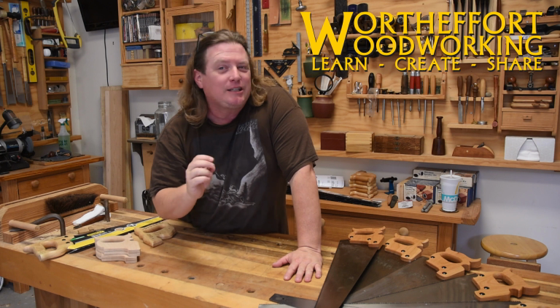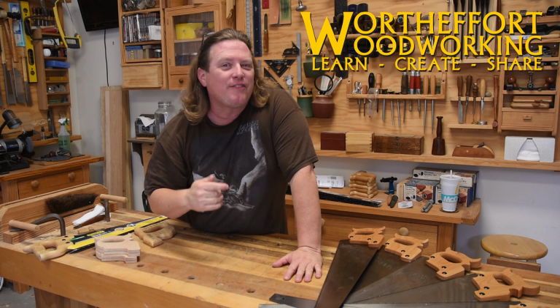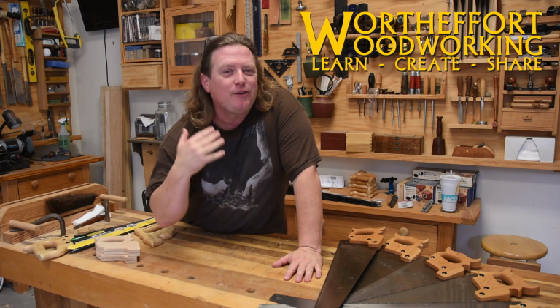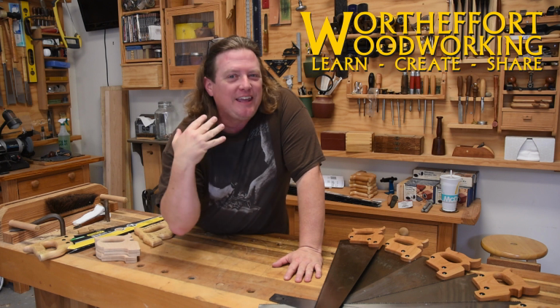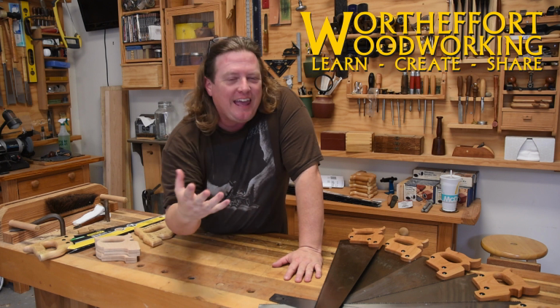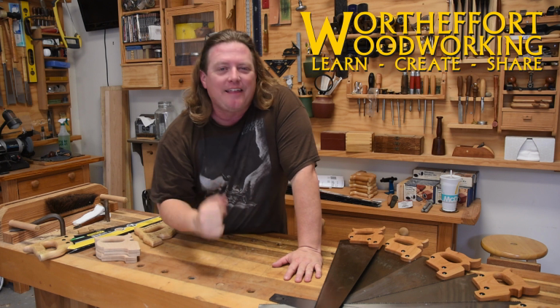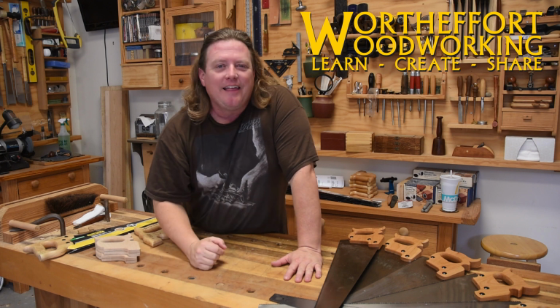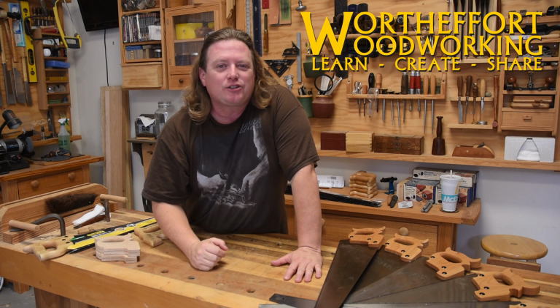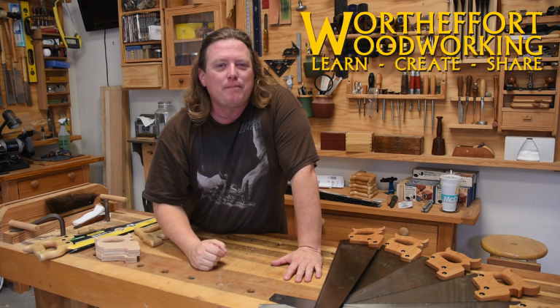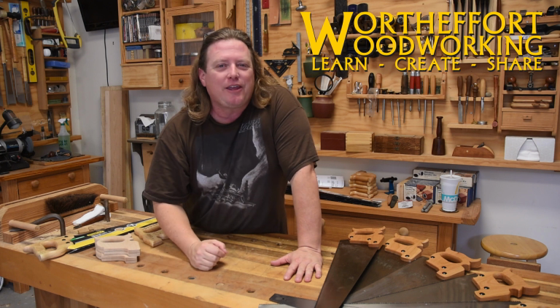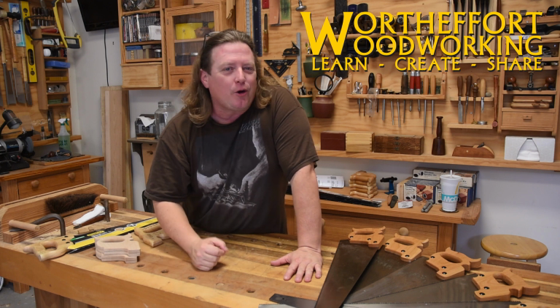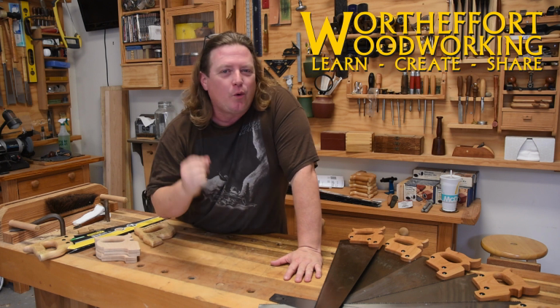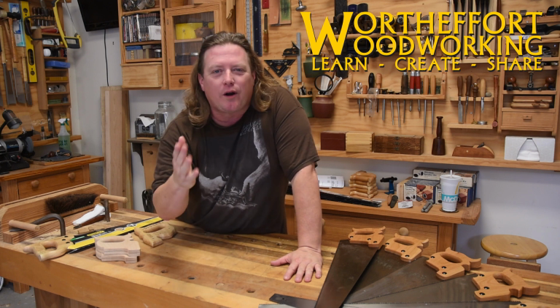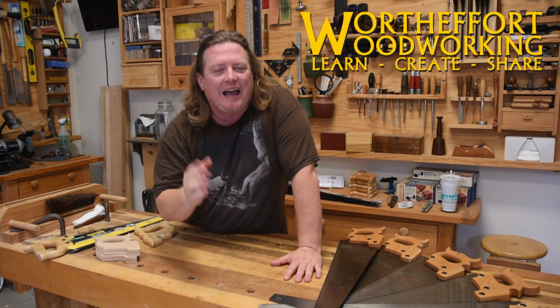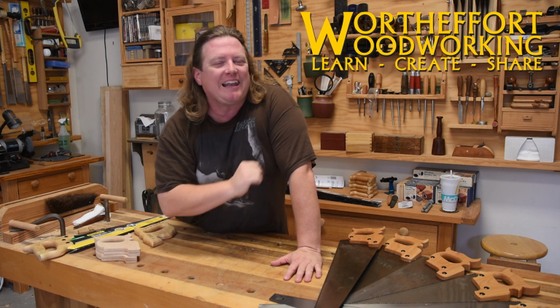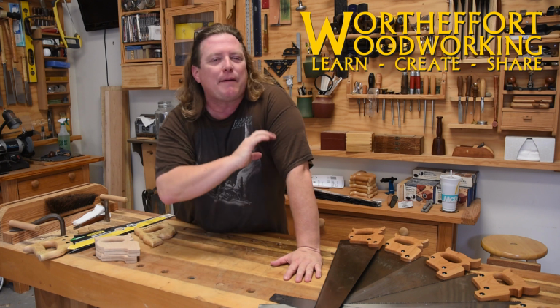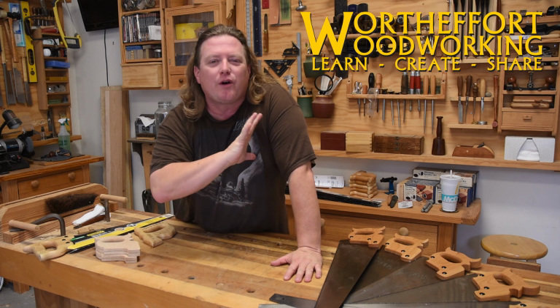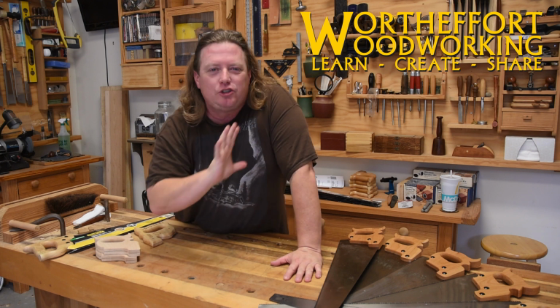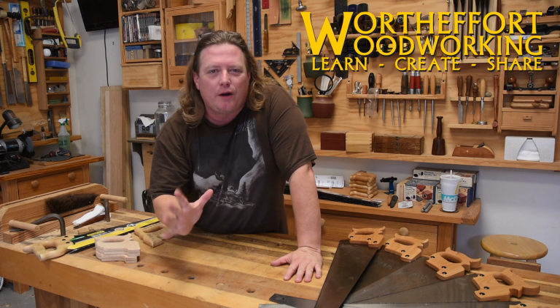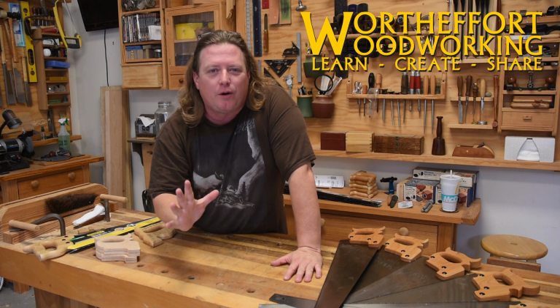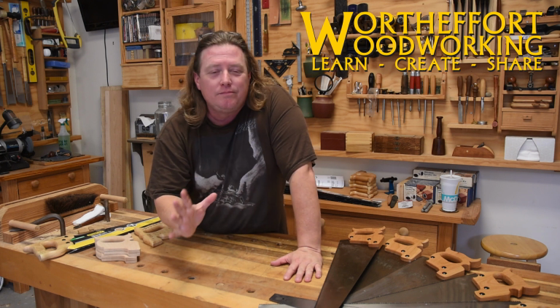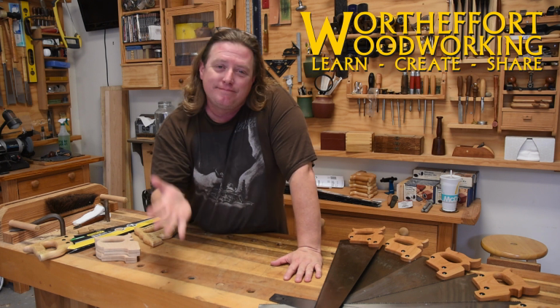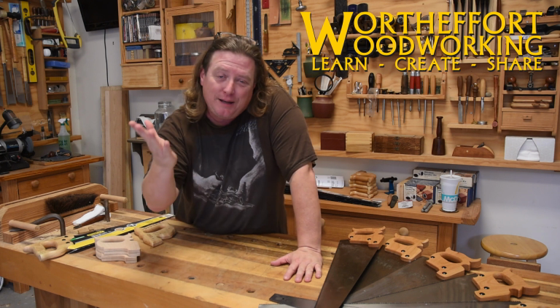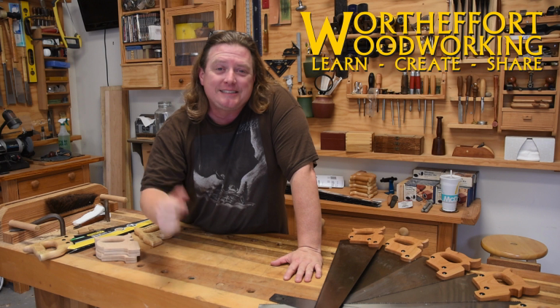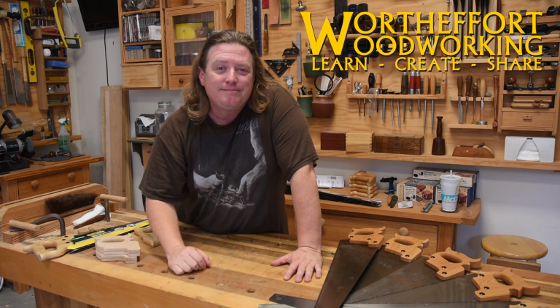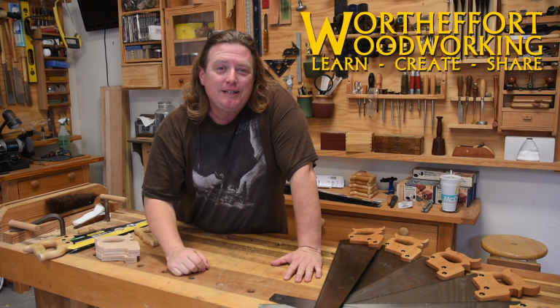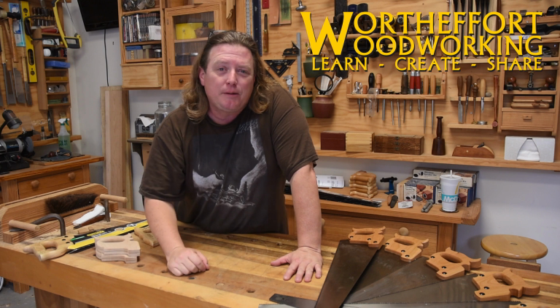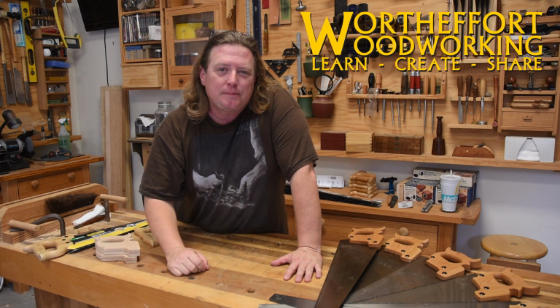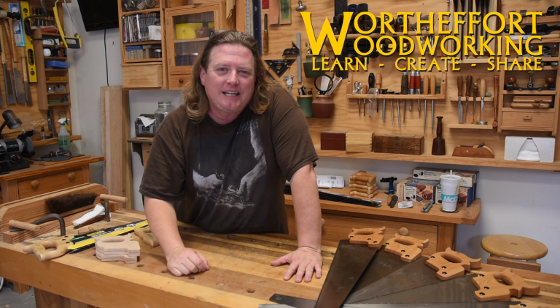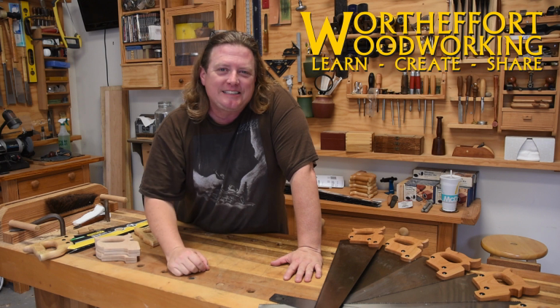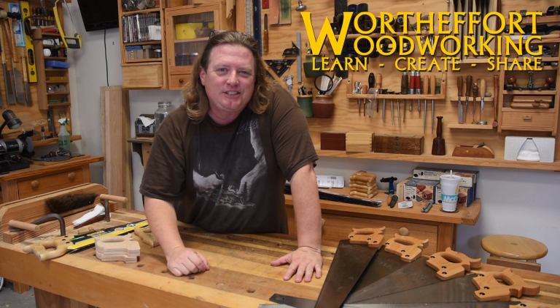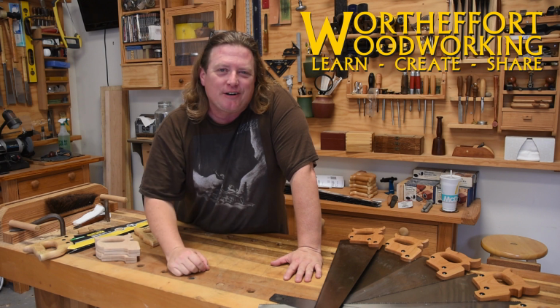Something that you can get that's going to make your woodworking a lot more enjoyable. Plus, it'll help subsidize this channel.